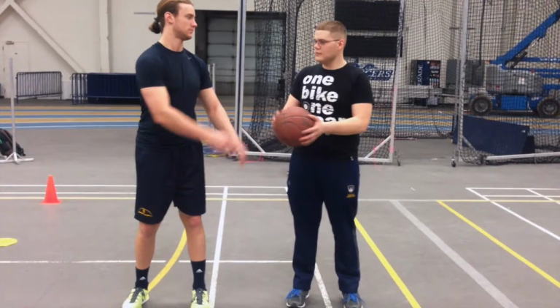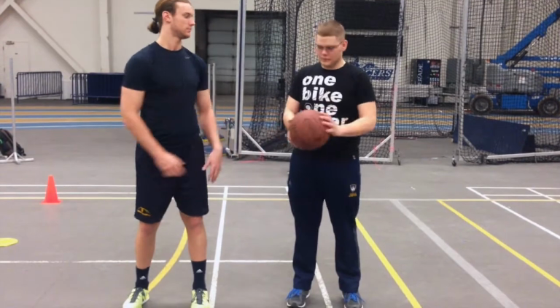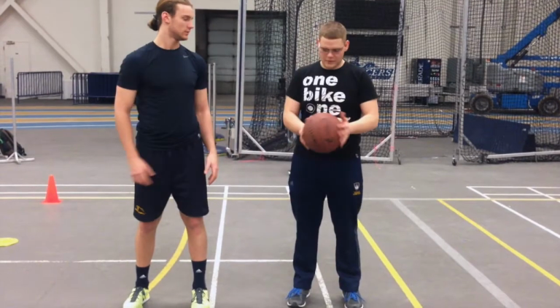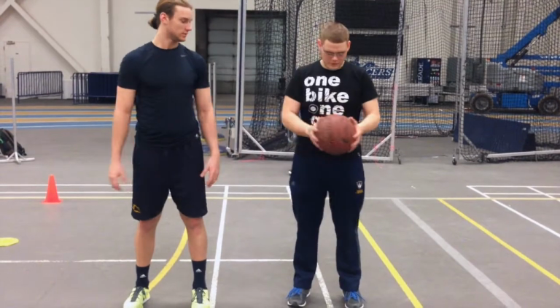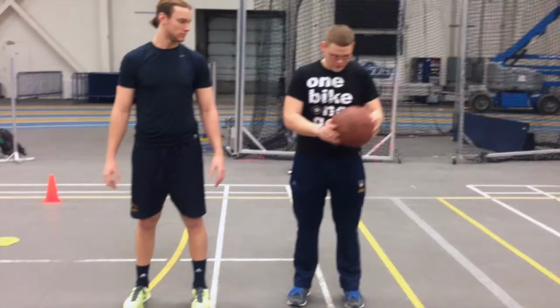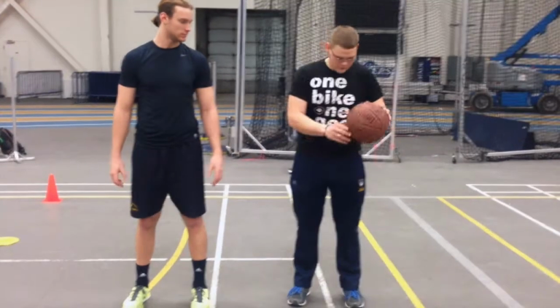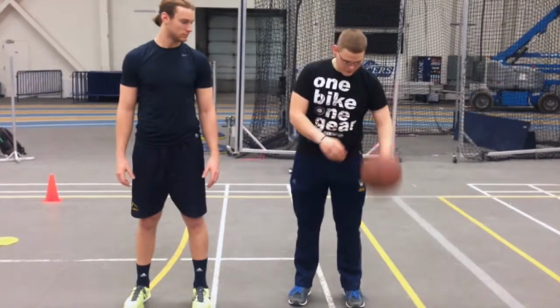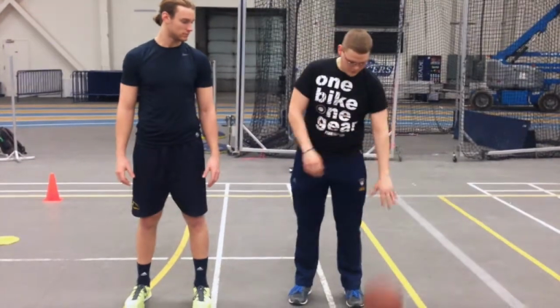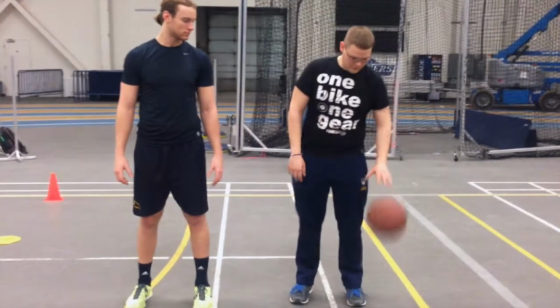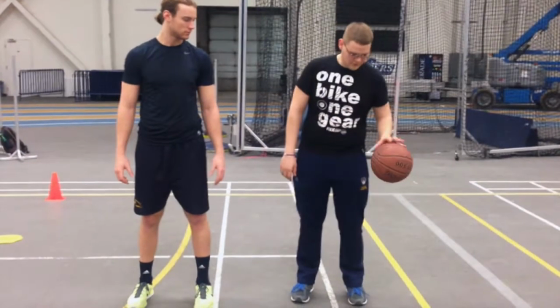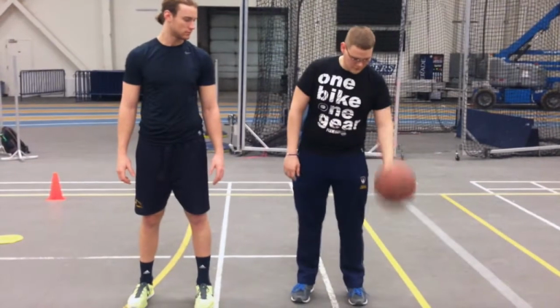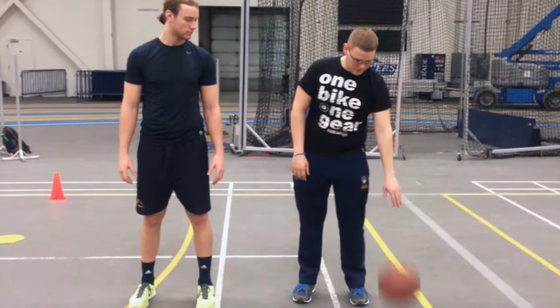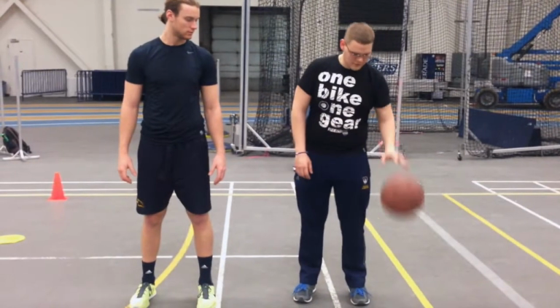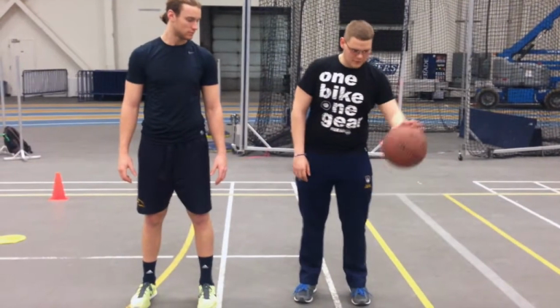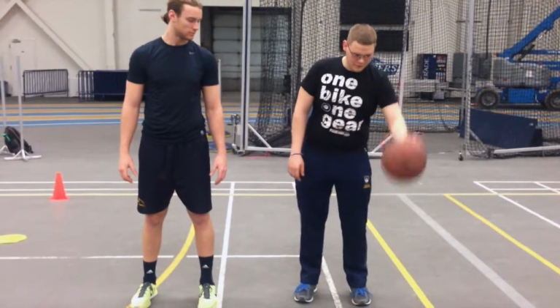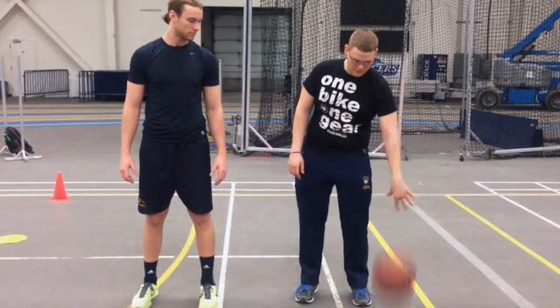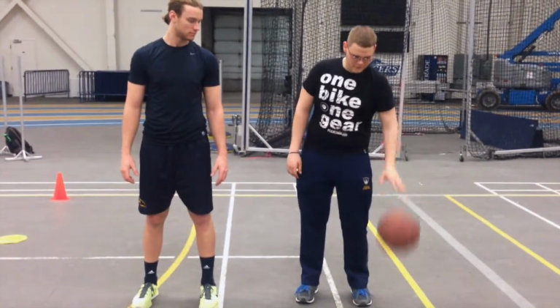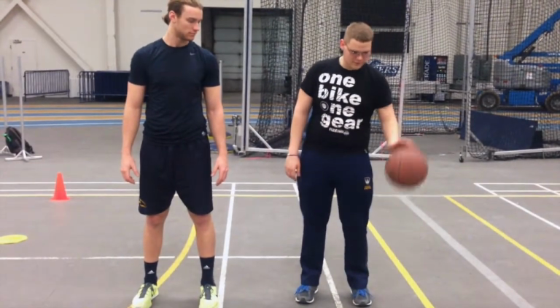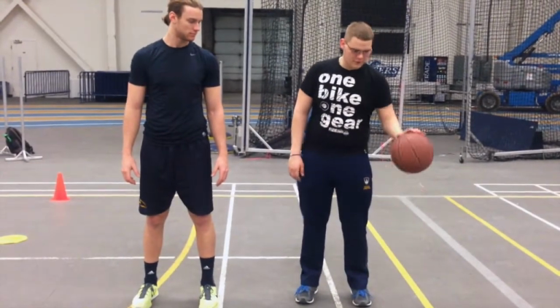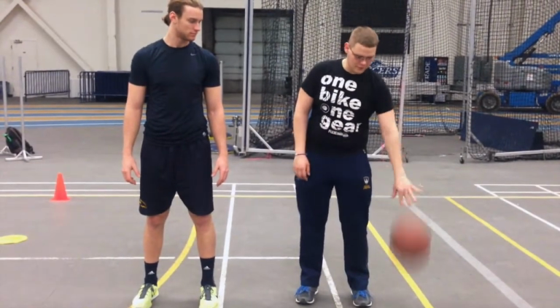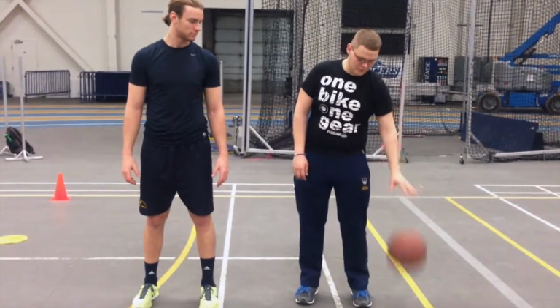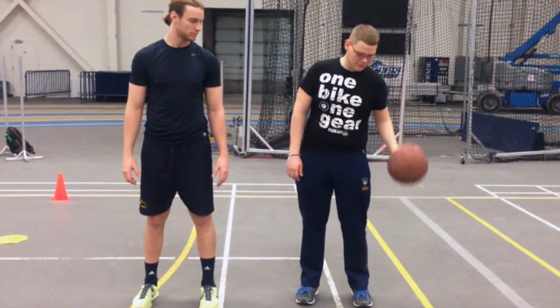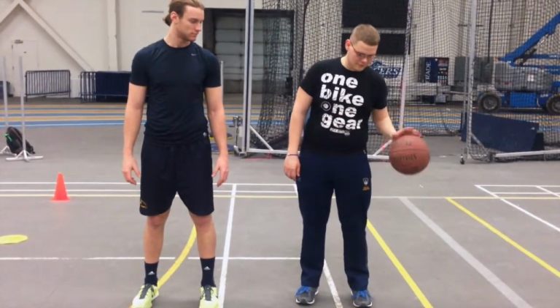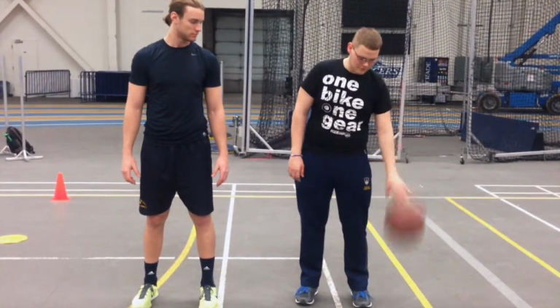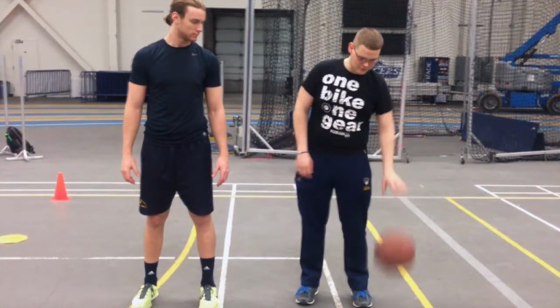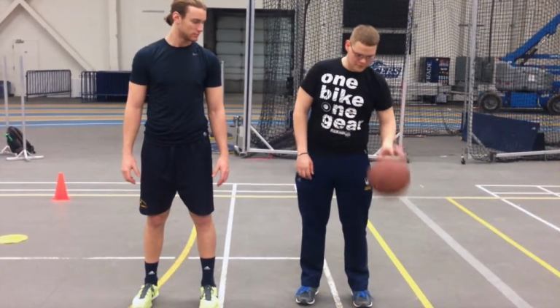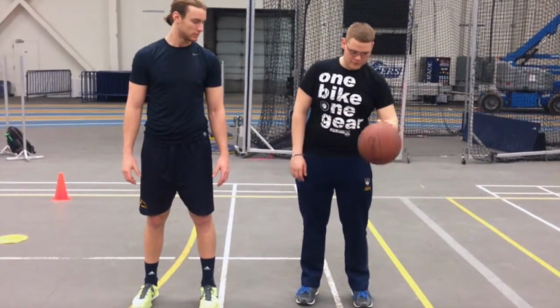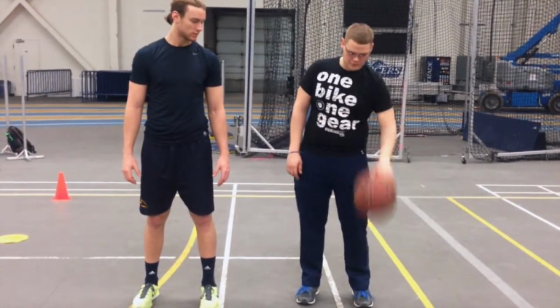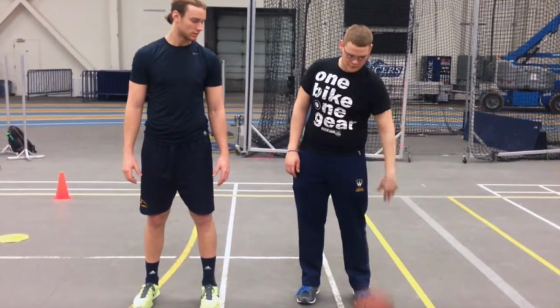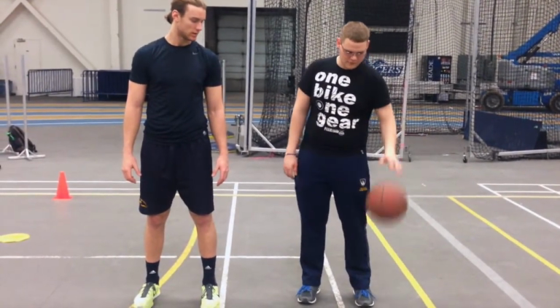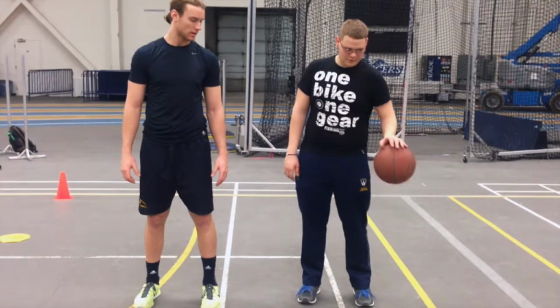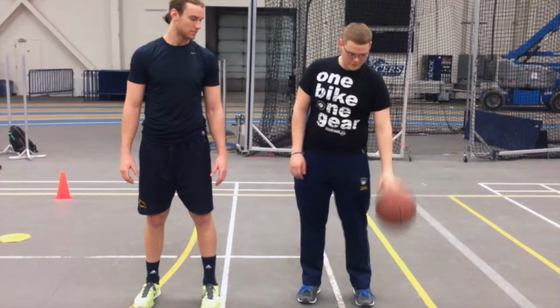Ensure to practice both hands, as one individual may have a more dominant hand than the other.